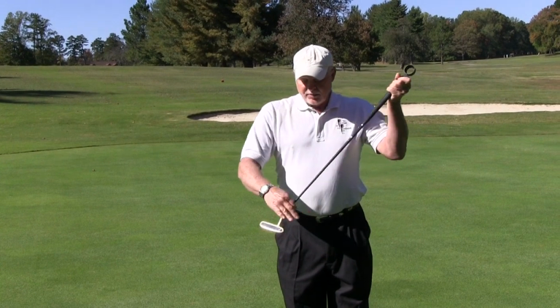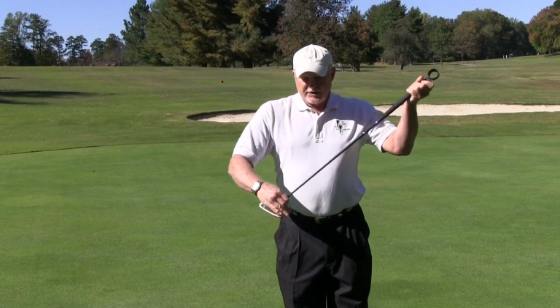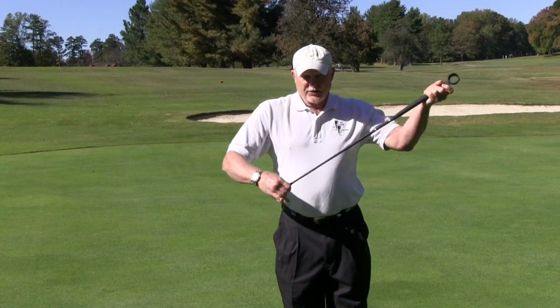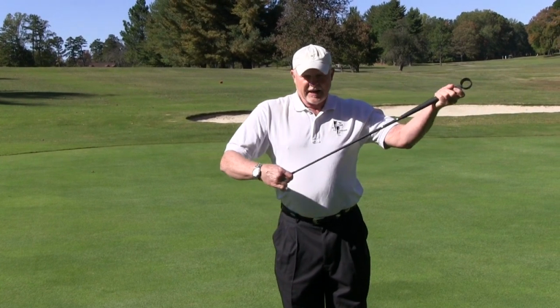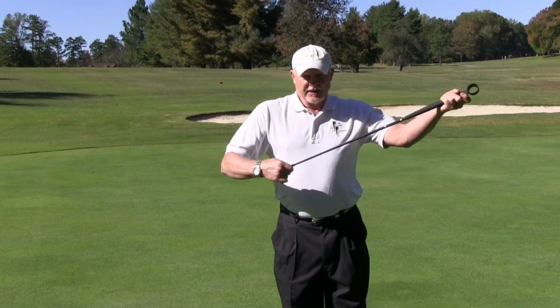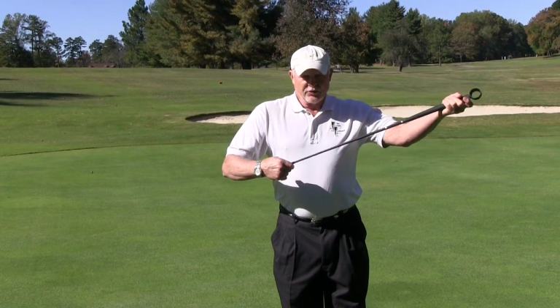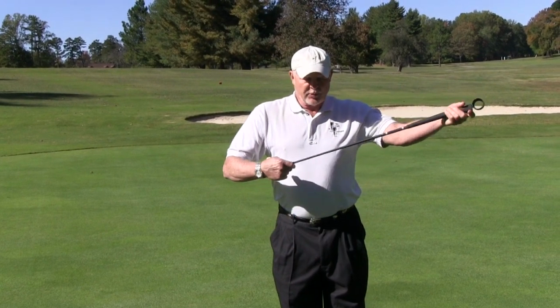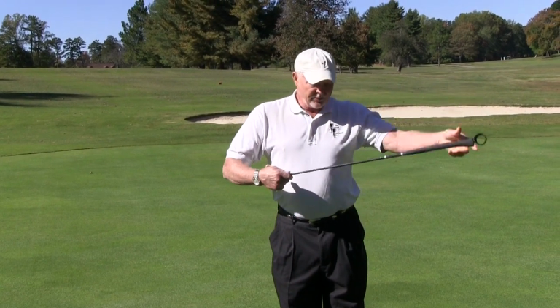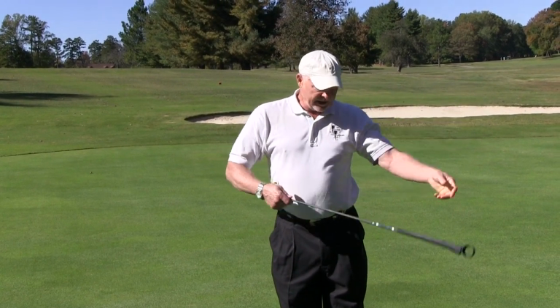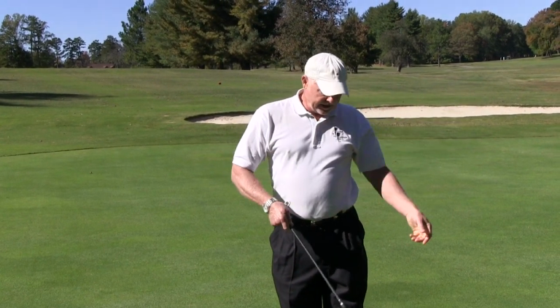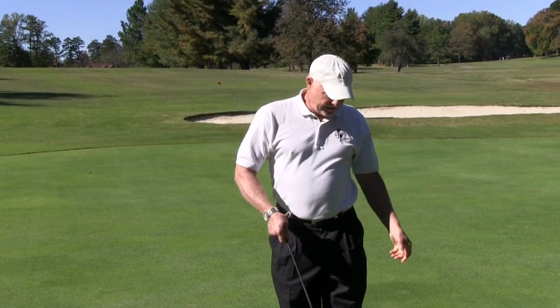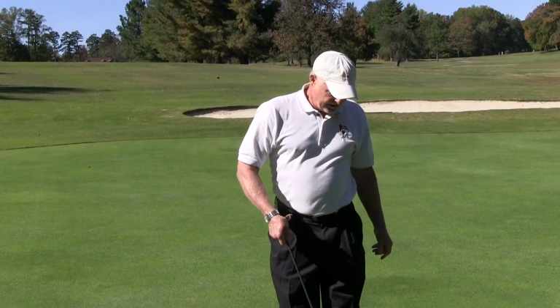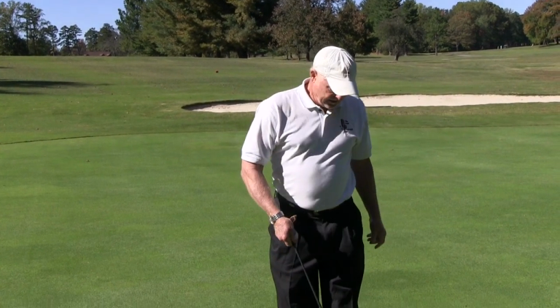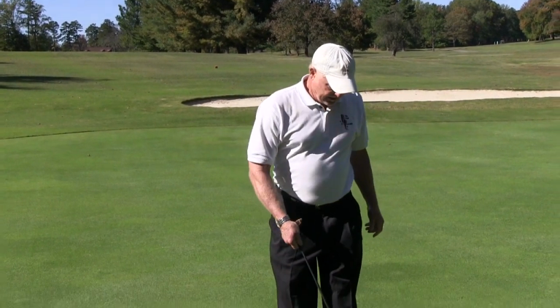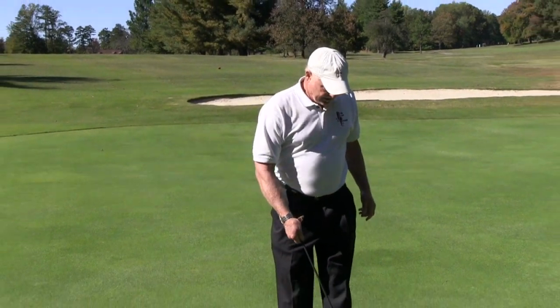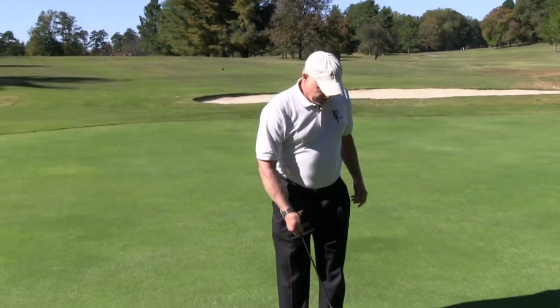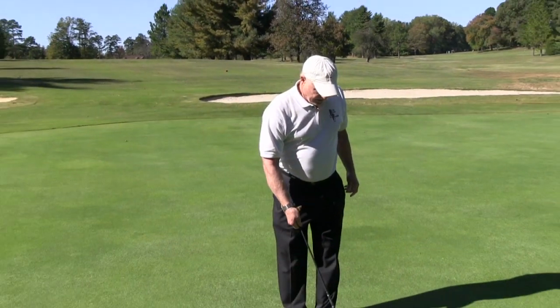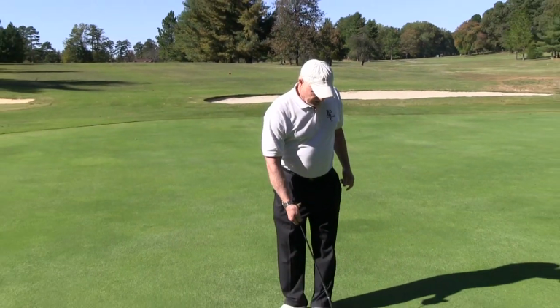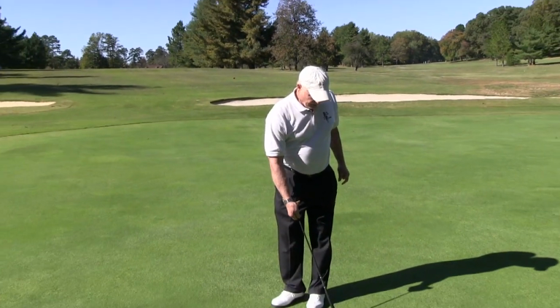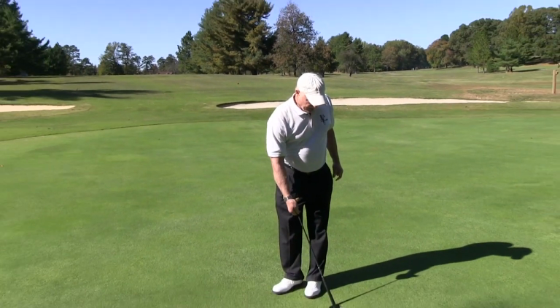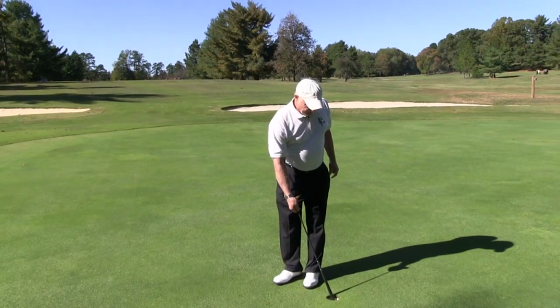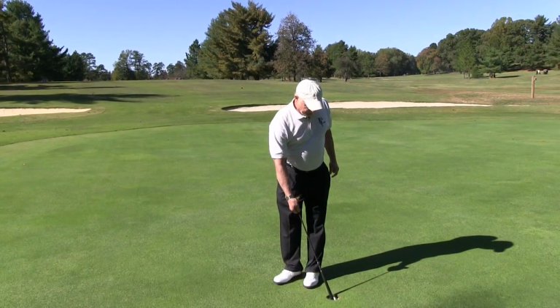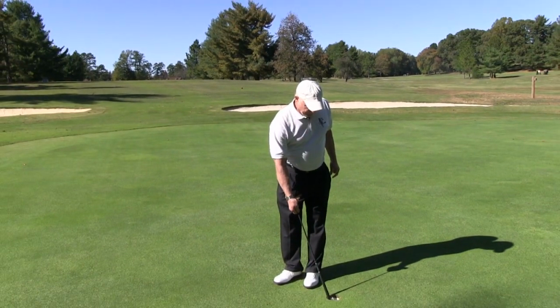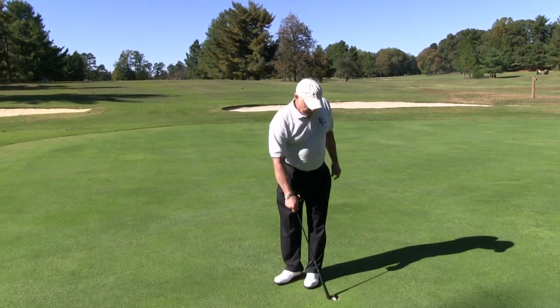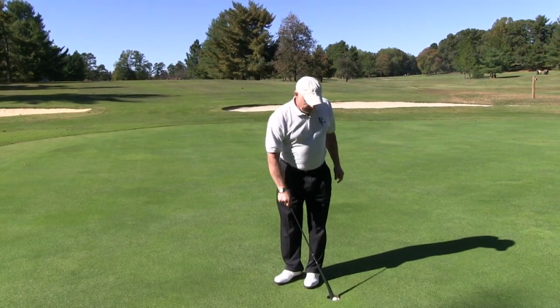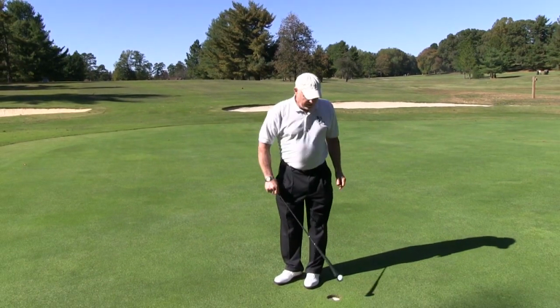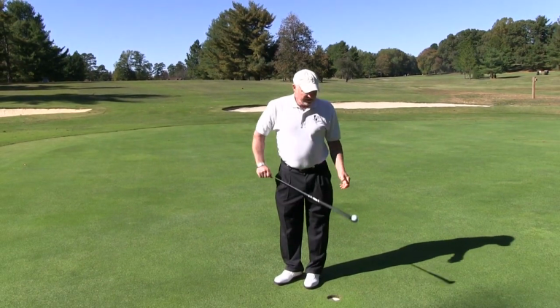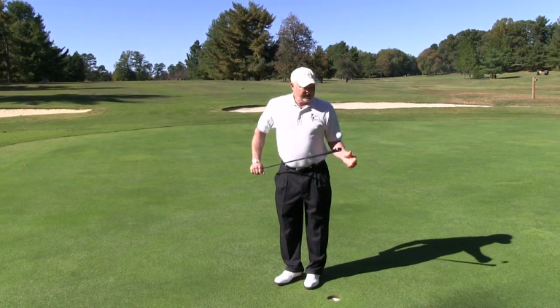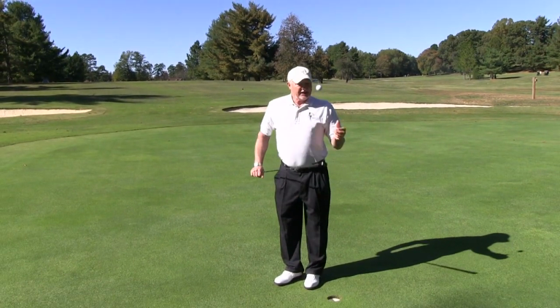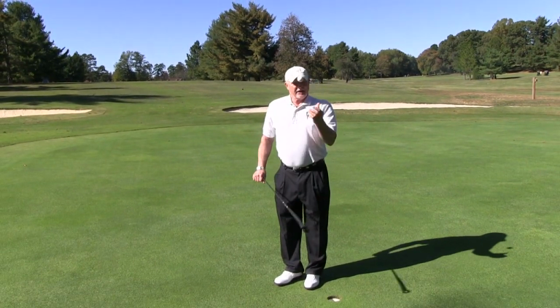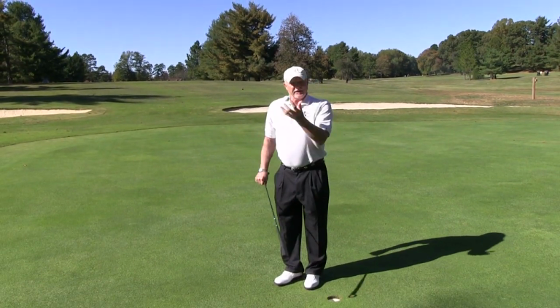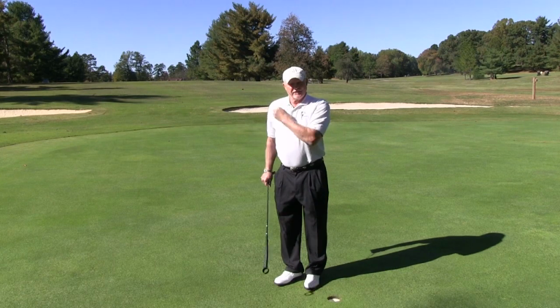Place your hand on the putter blade, Putter Plucker over the ball, and lift.